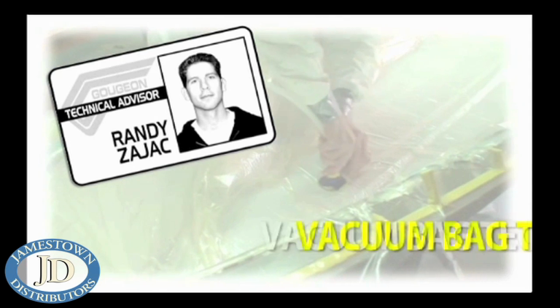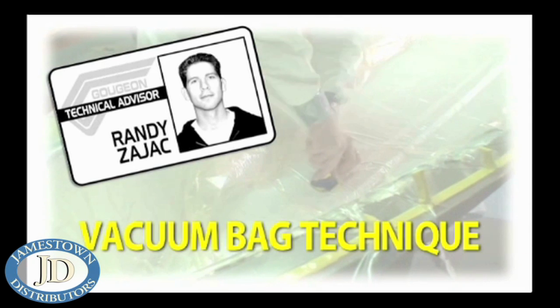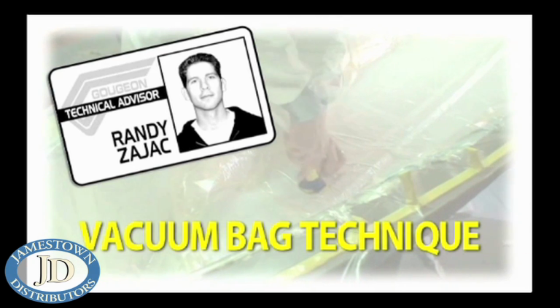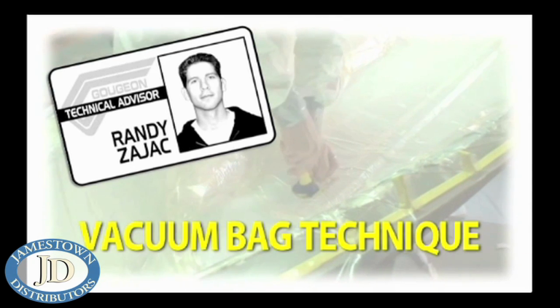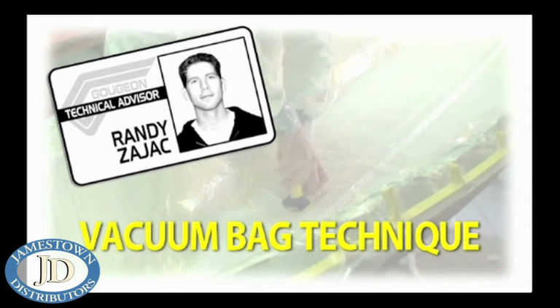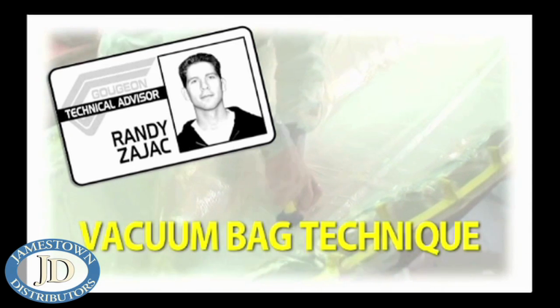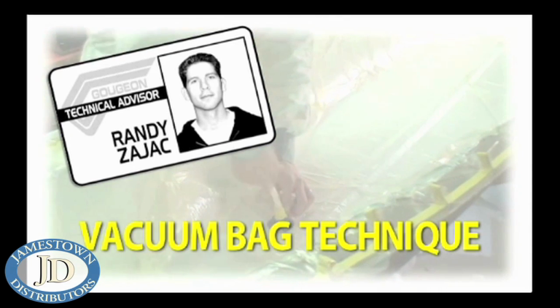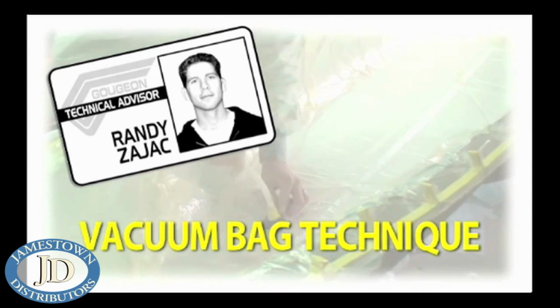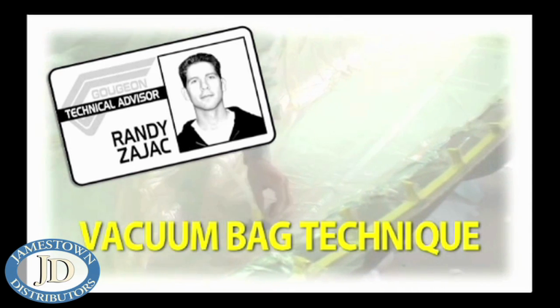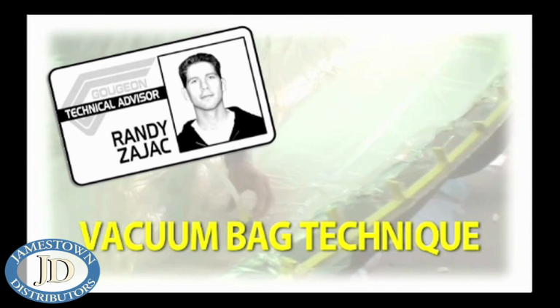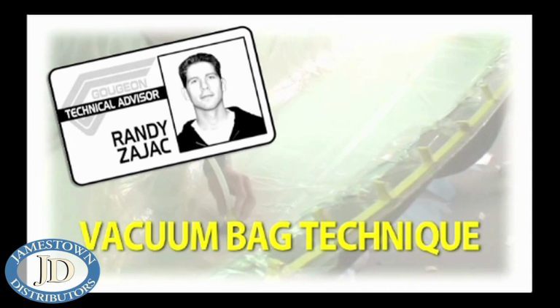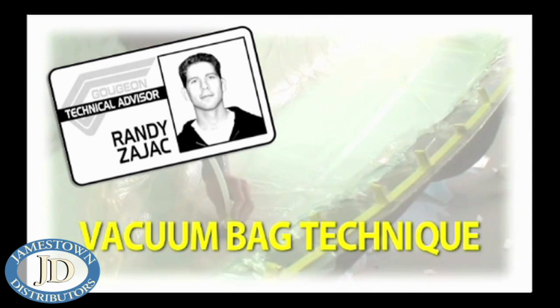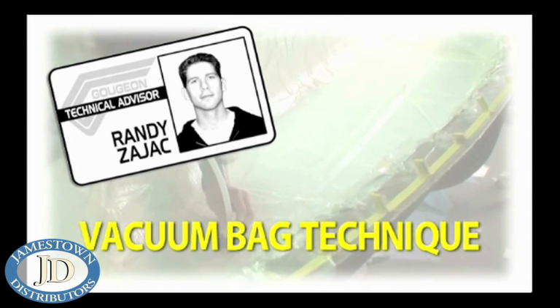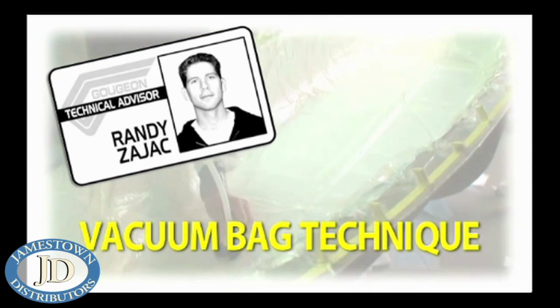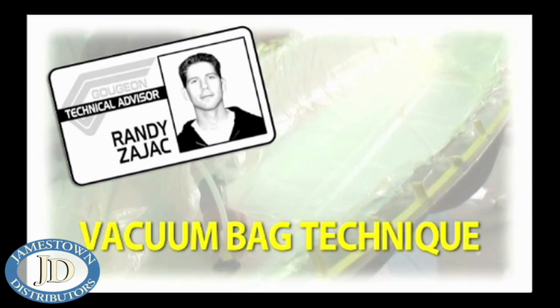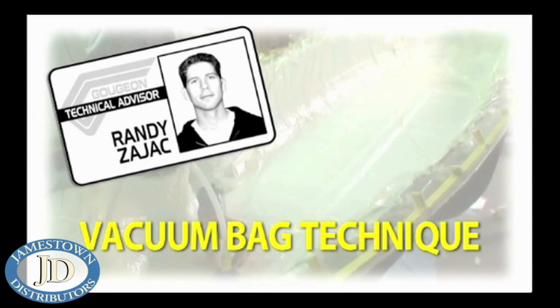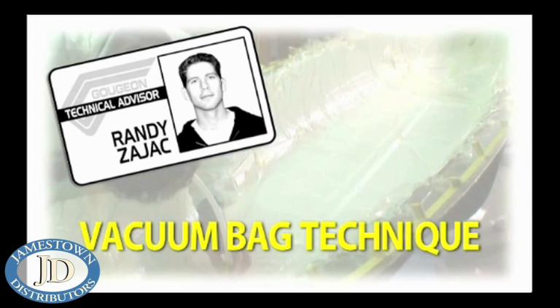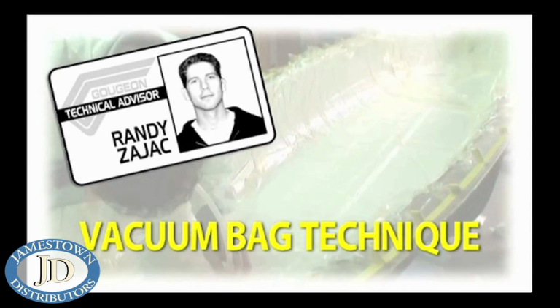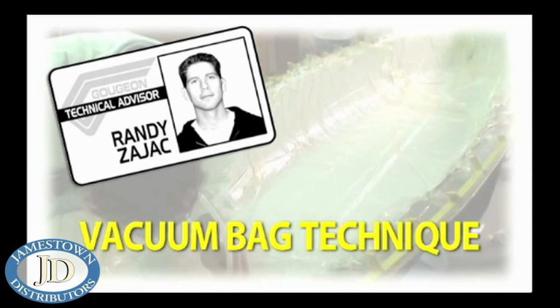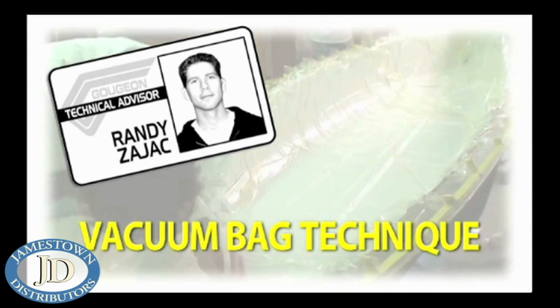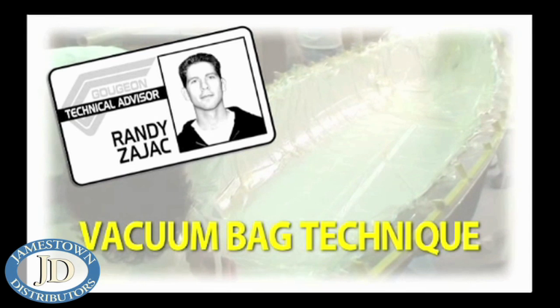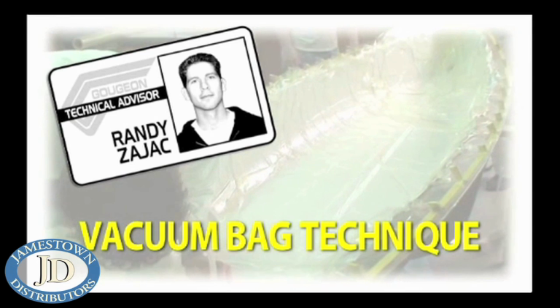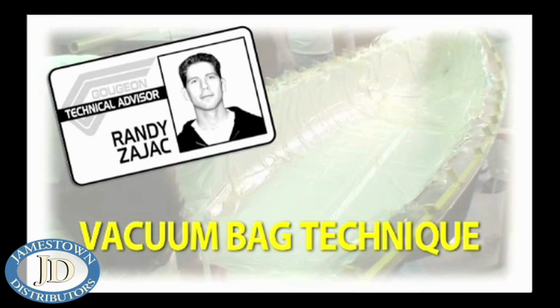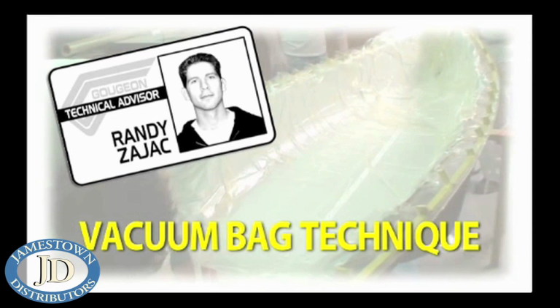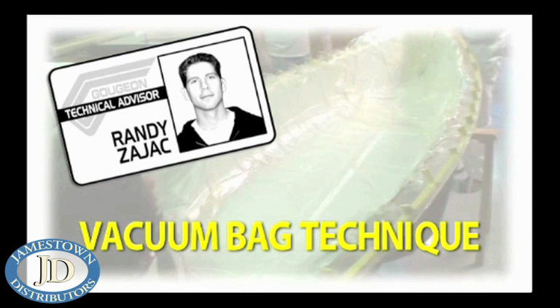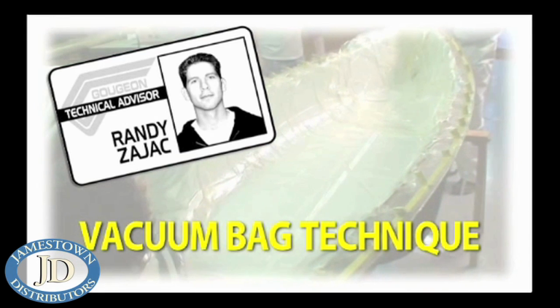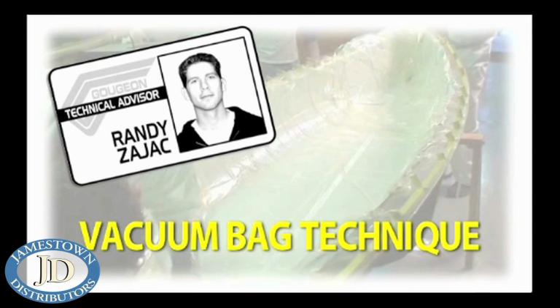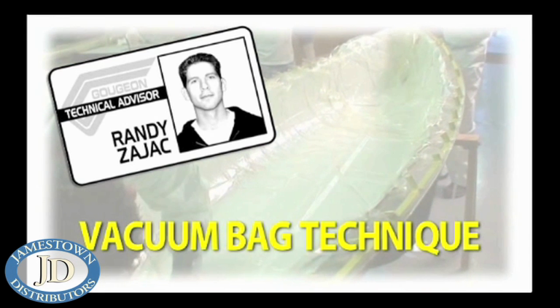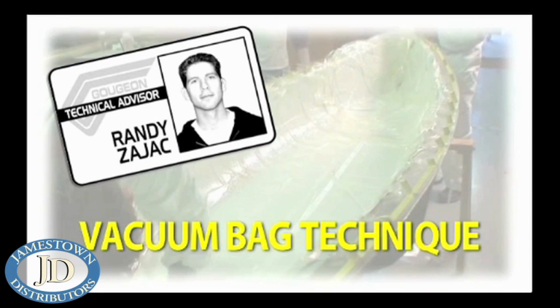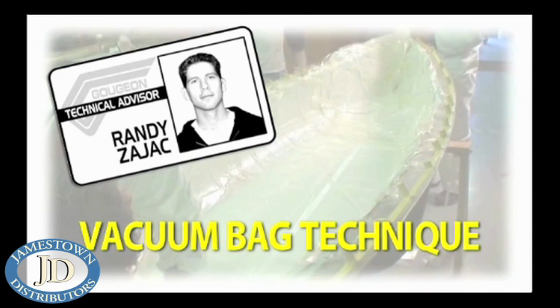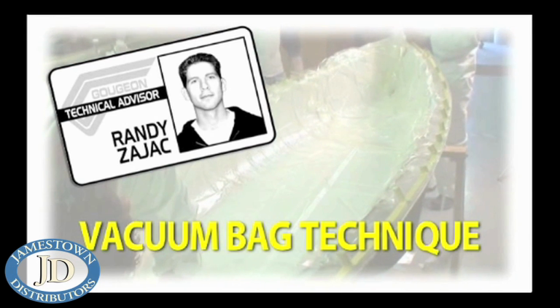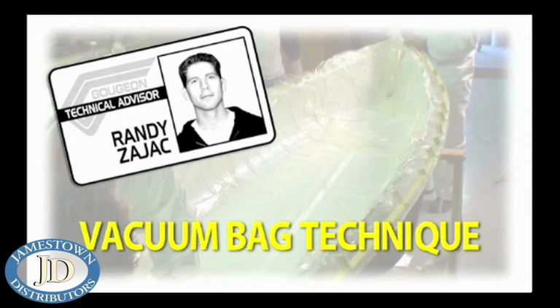Today we're going to take a brief look at the vacuum bag process while laying up a fiberglass canoe hull. Before we get started, here's a quick look at the elements used in this particular layout.